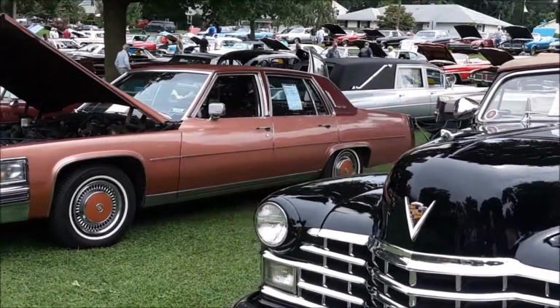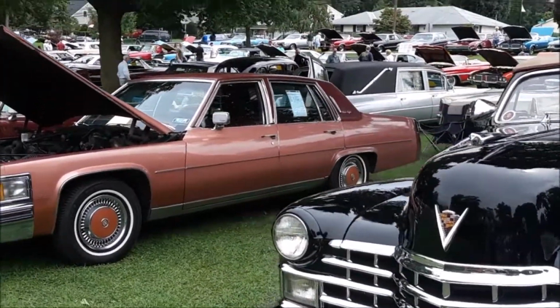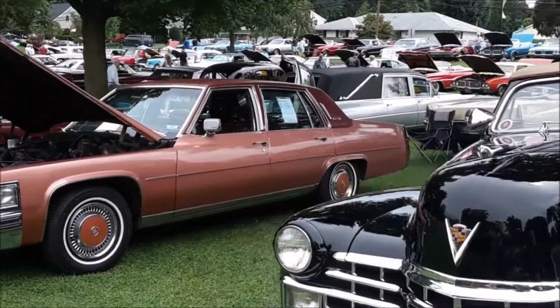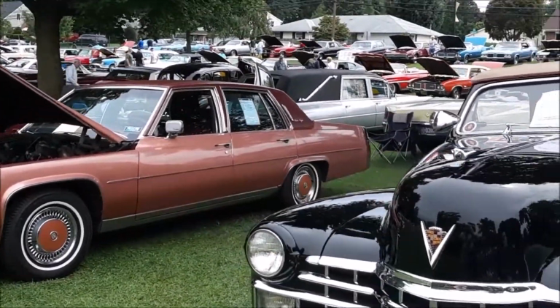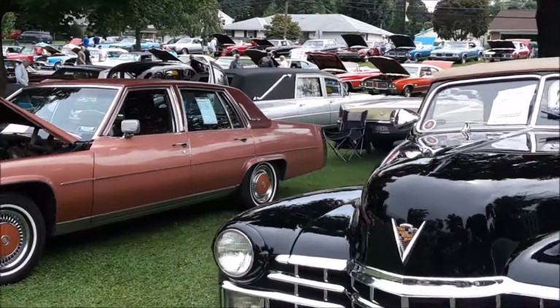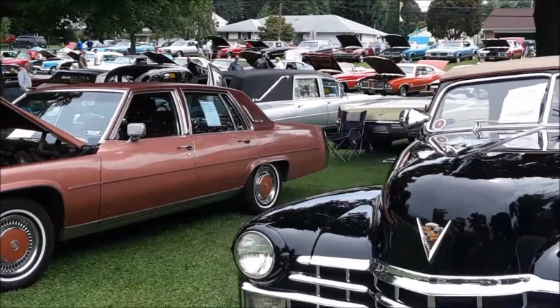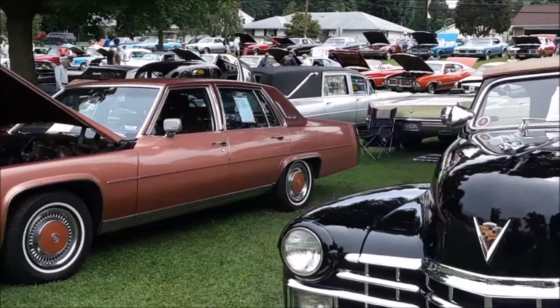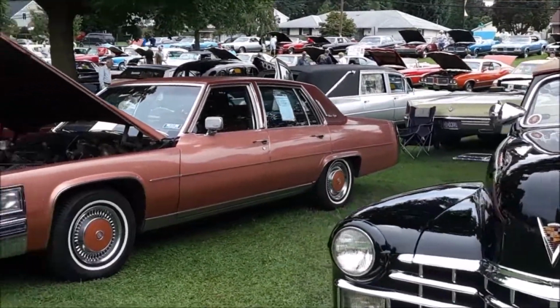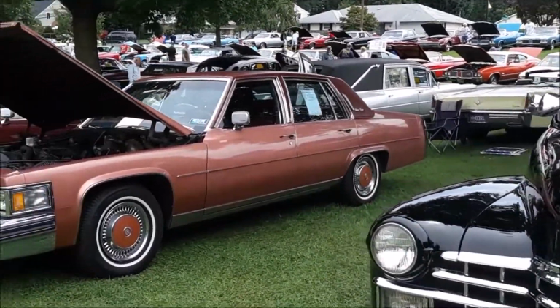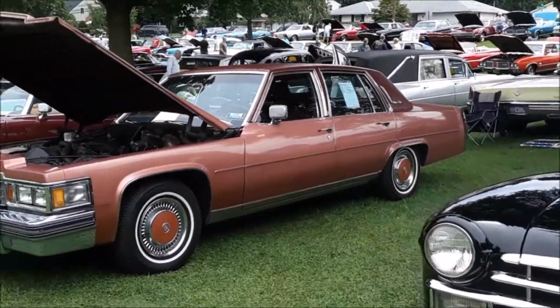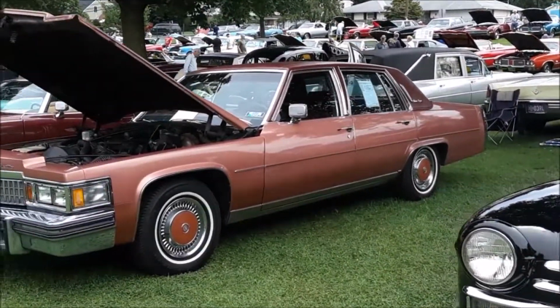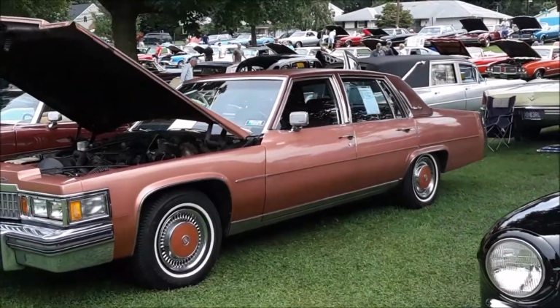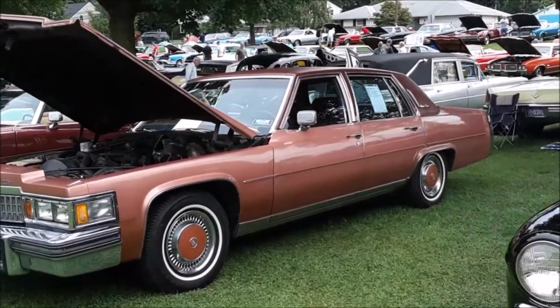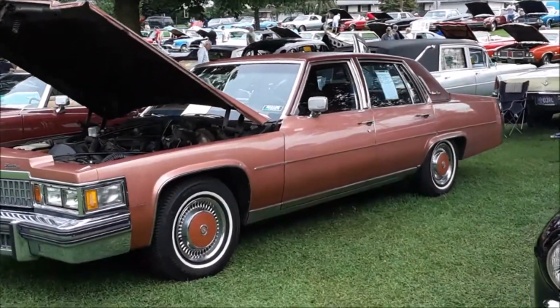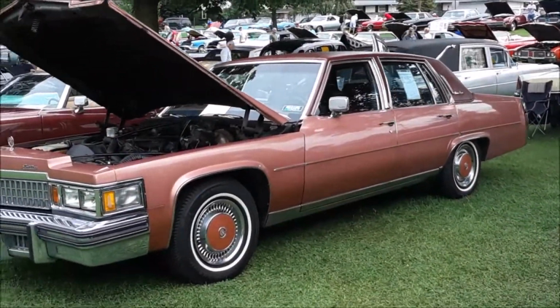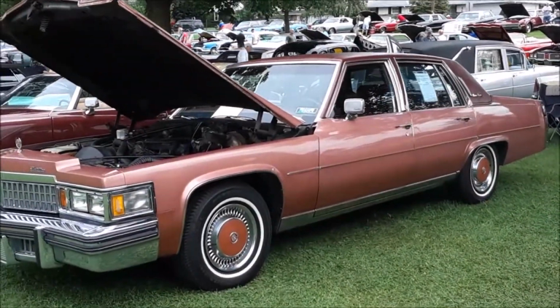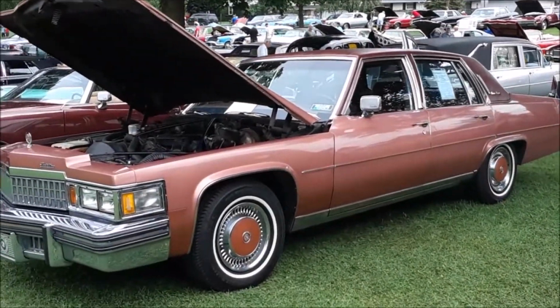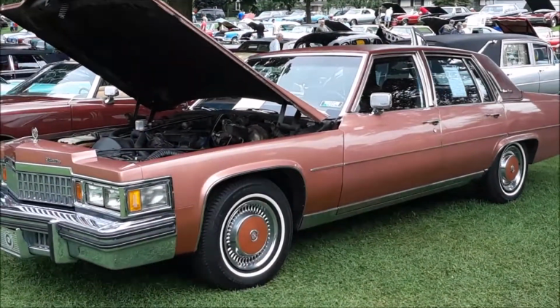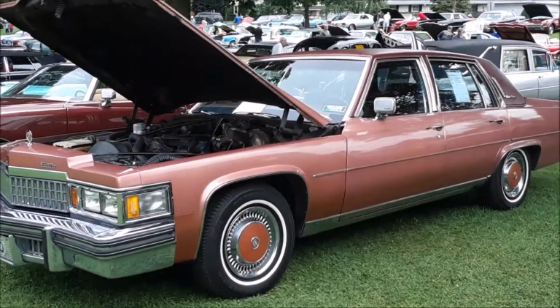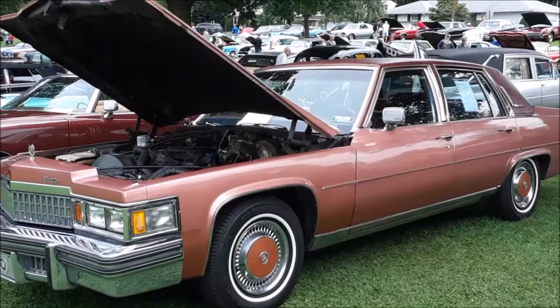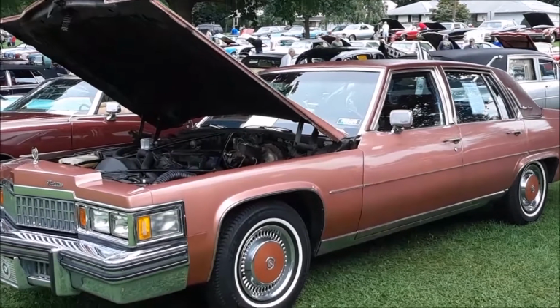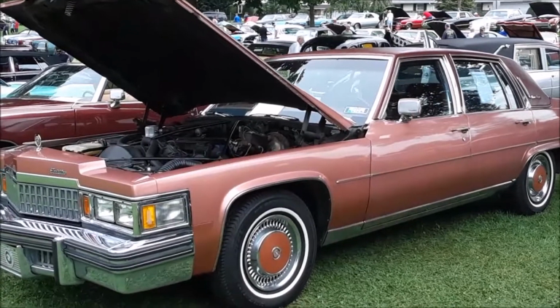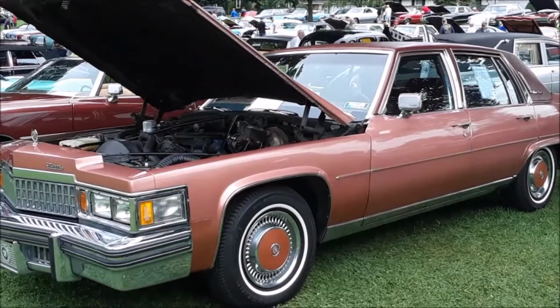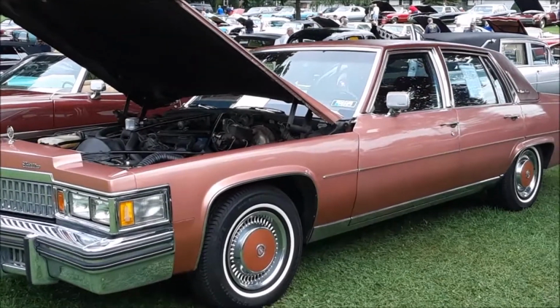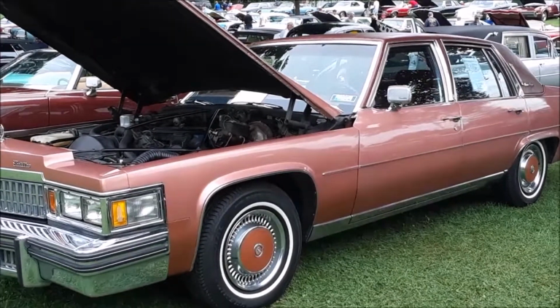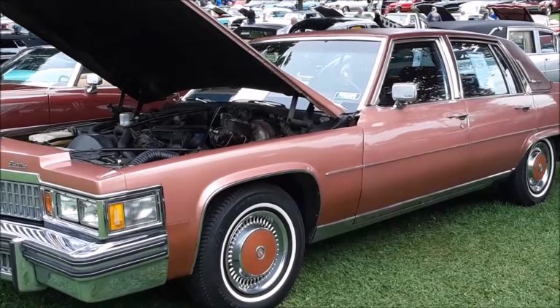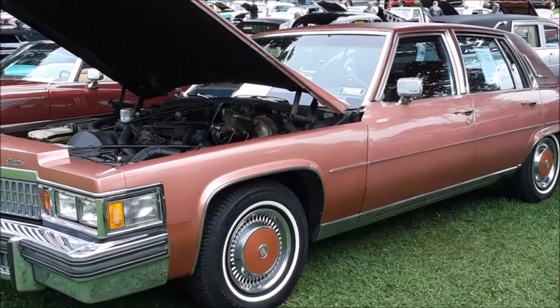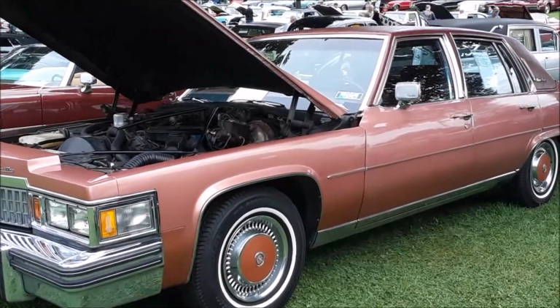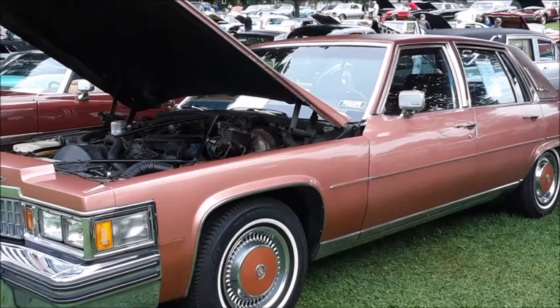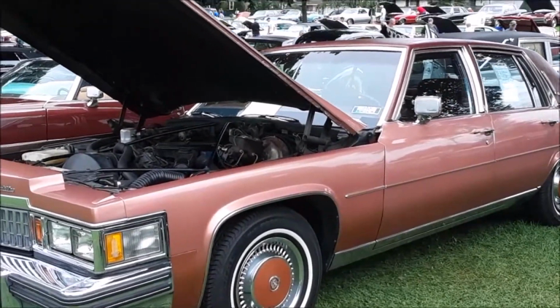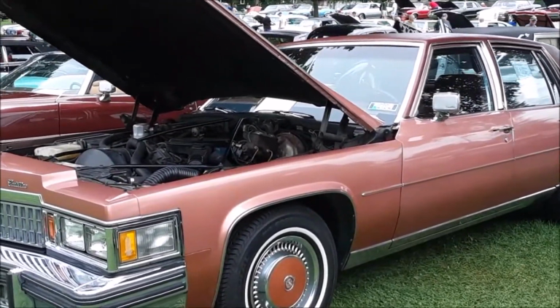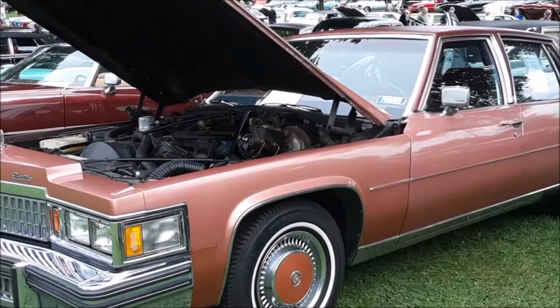It's a great showing of Cadillacs here — probably about two dozen cars at least, of all vintages.